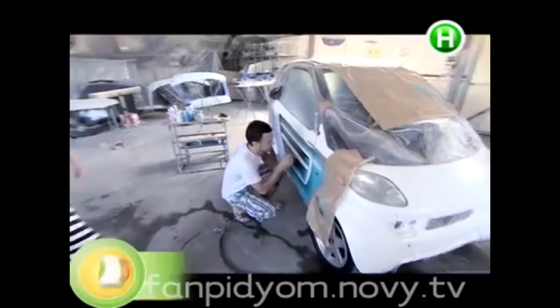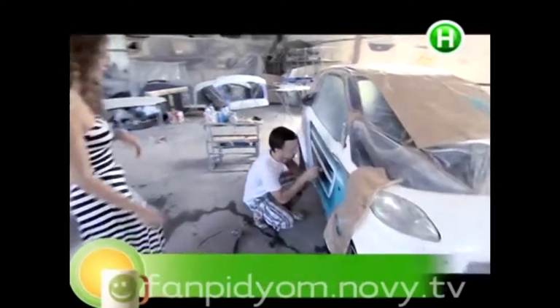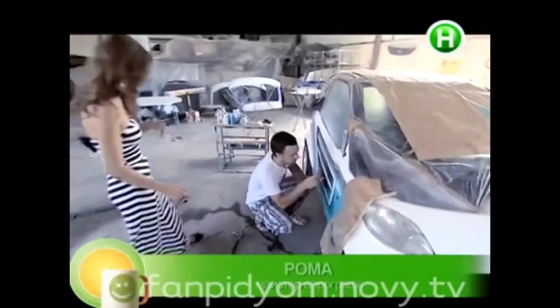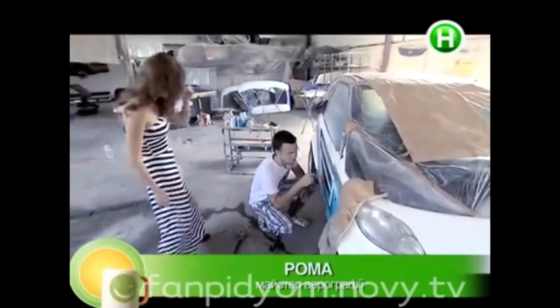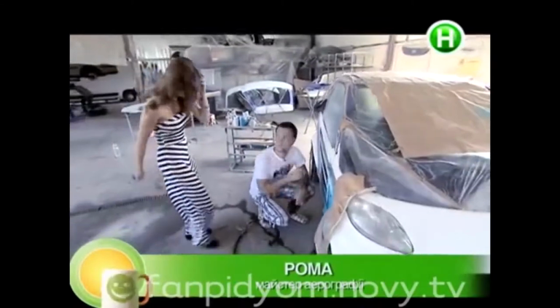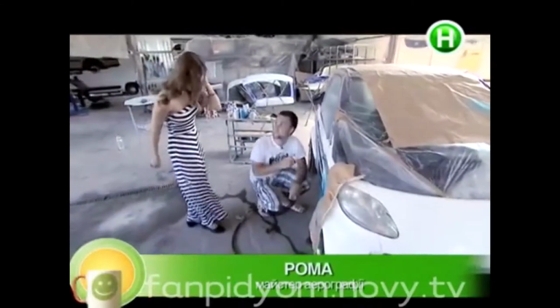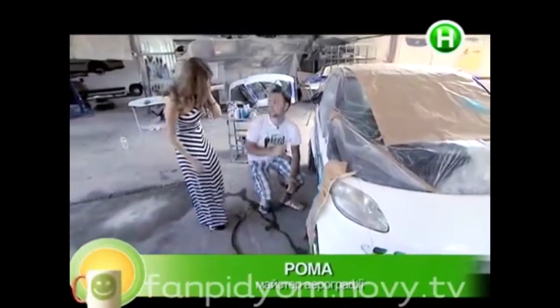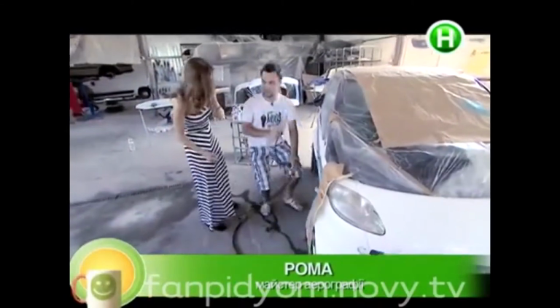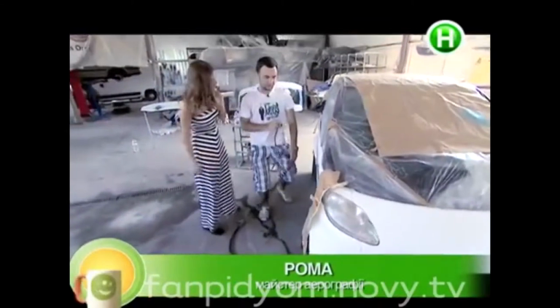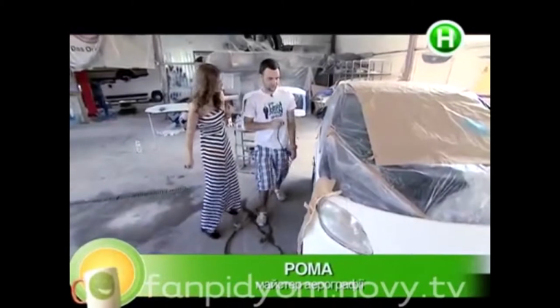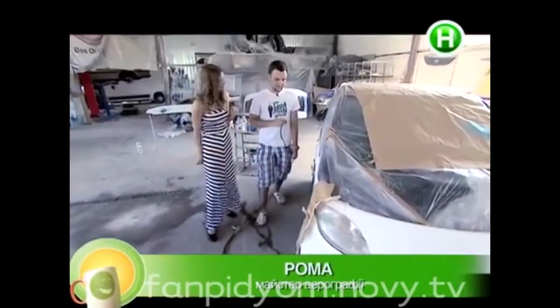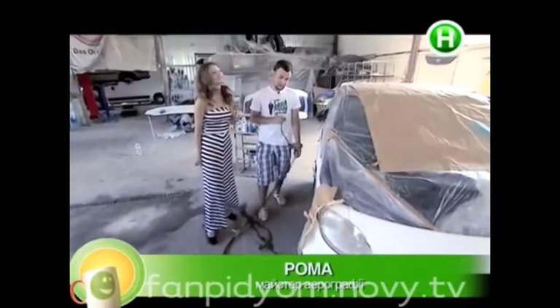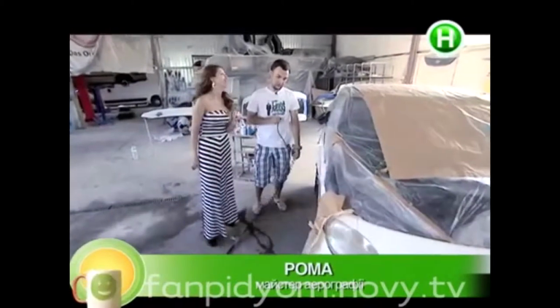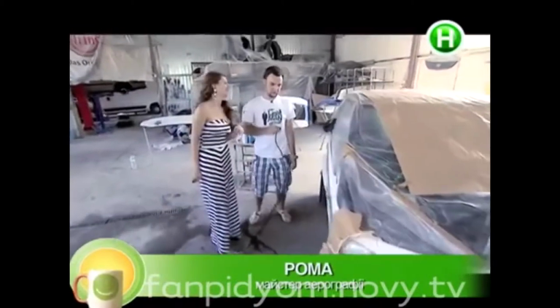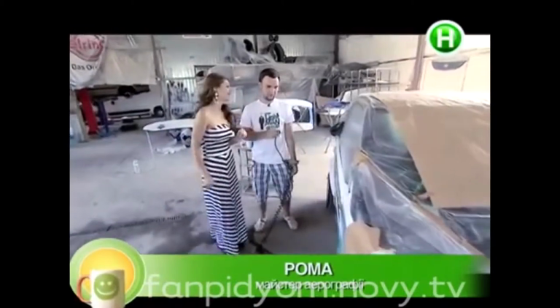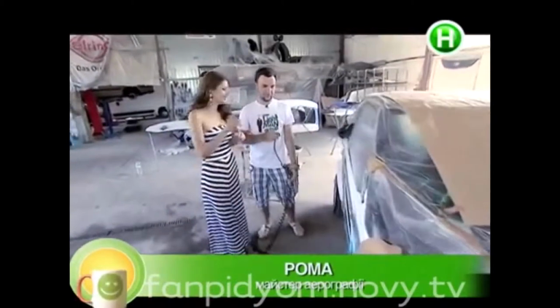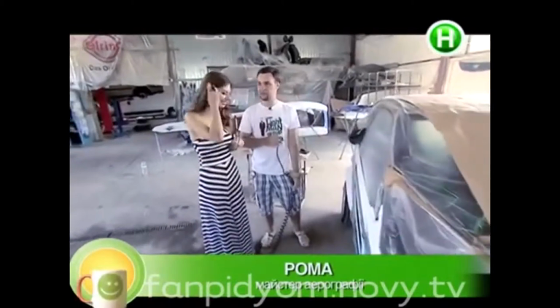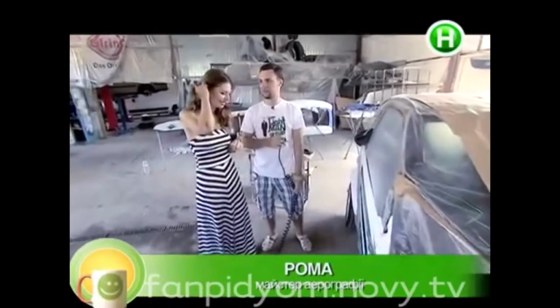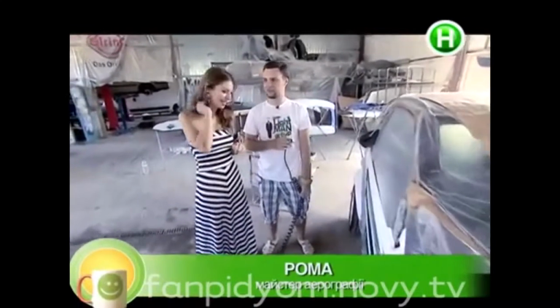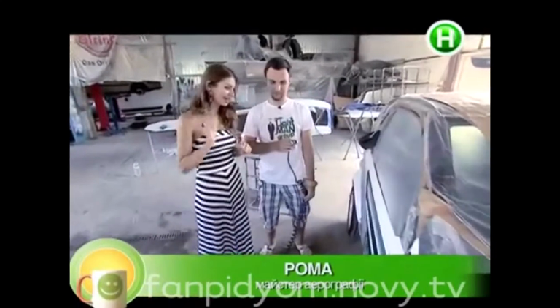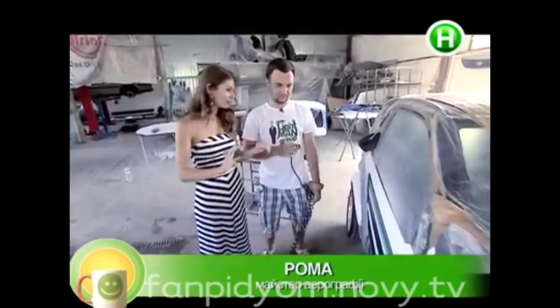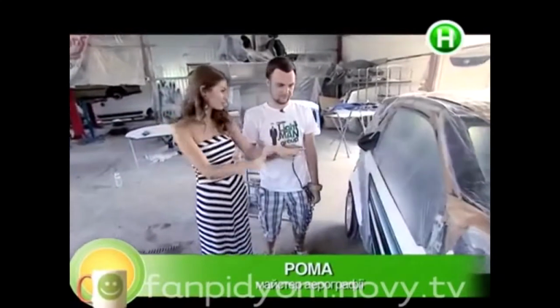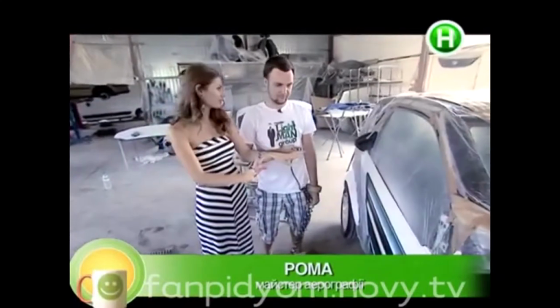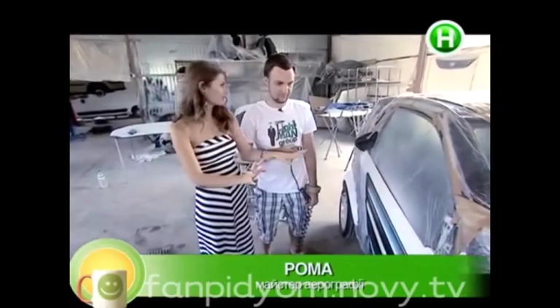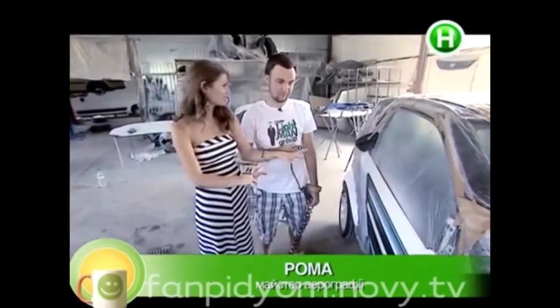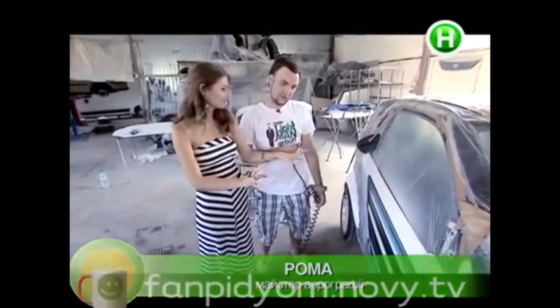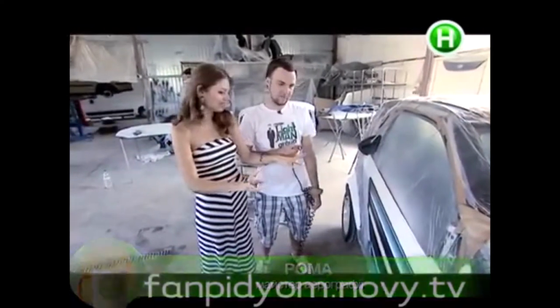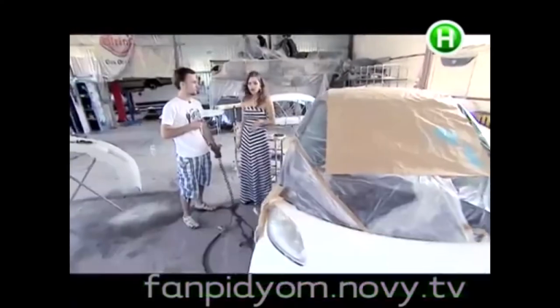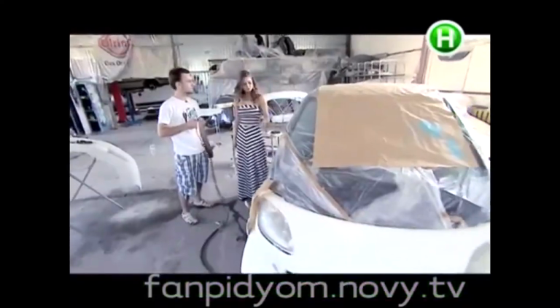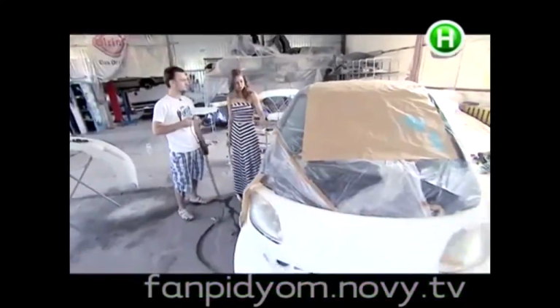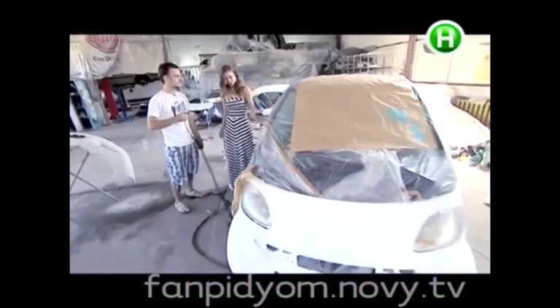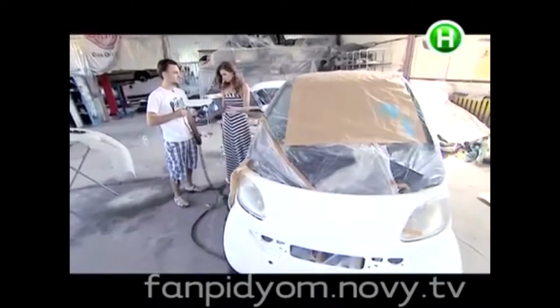Hi, what are you doing here? Painting. It's called aerography. Aerography? You're painting on the car? Yes.